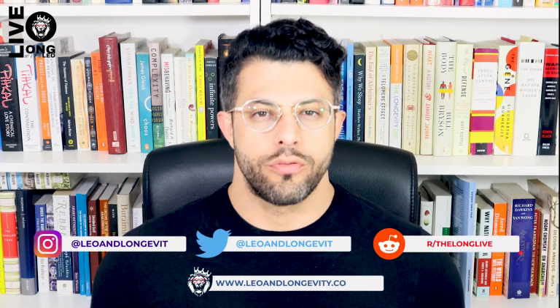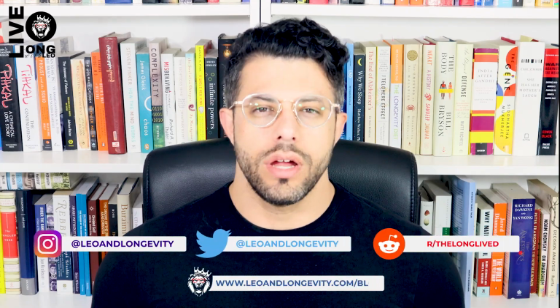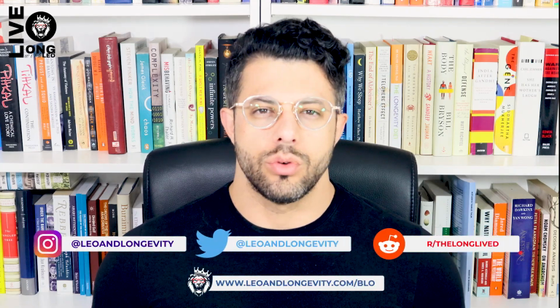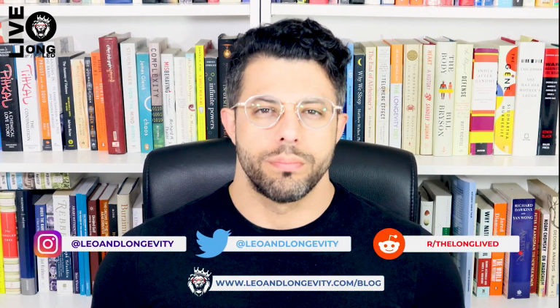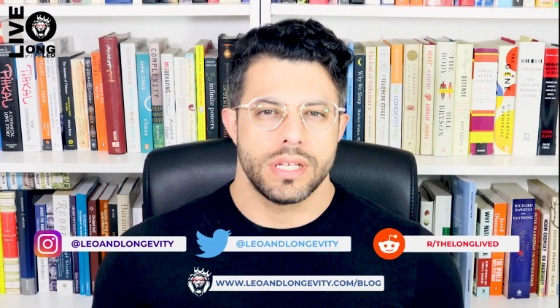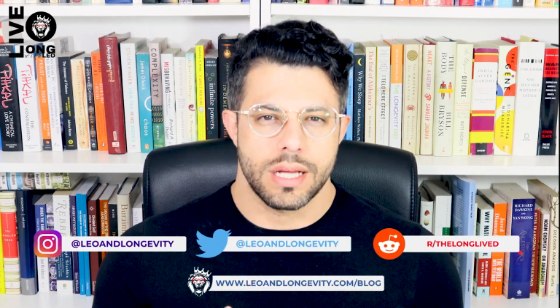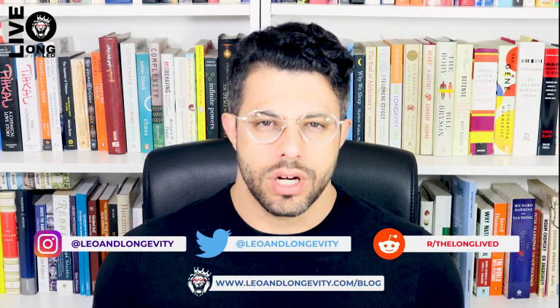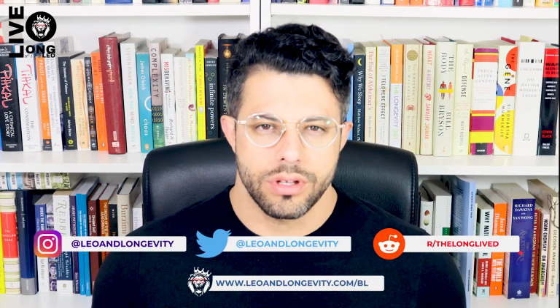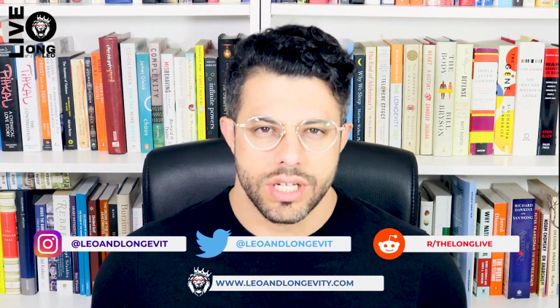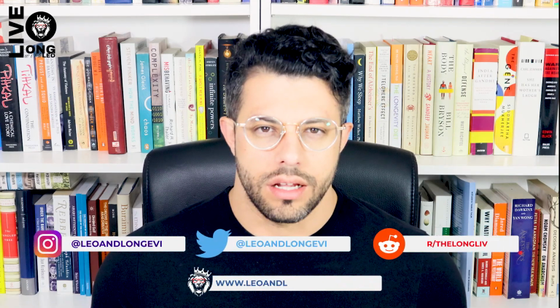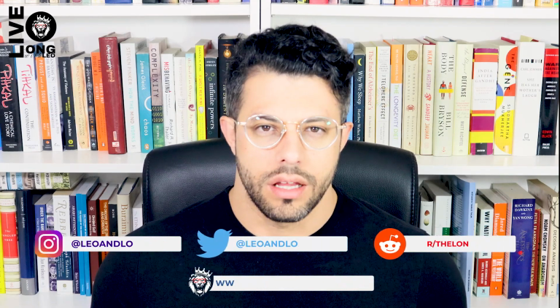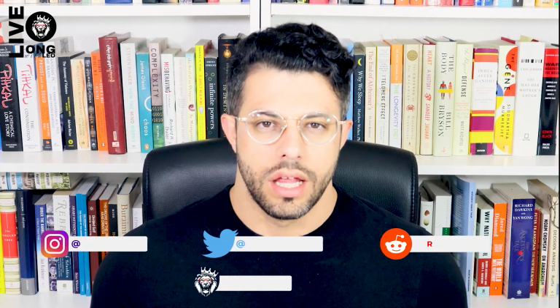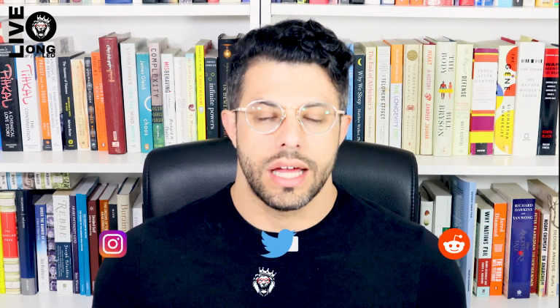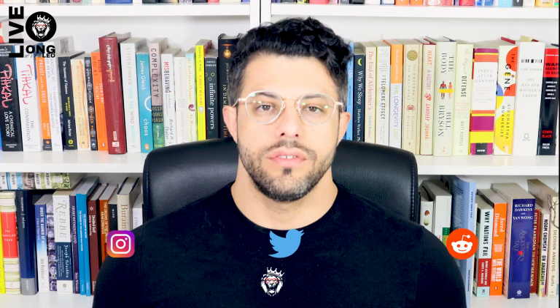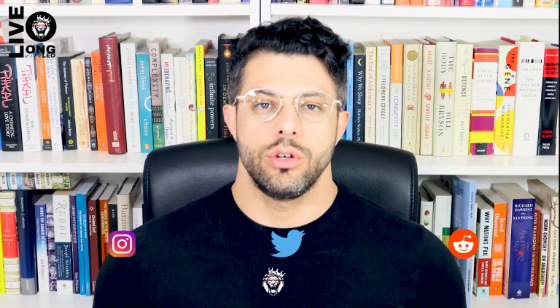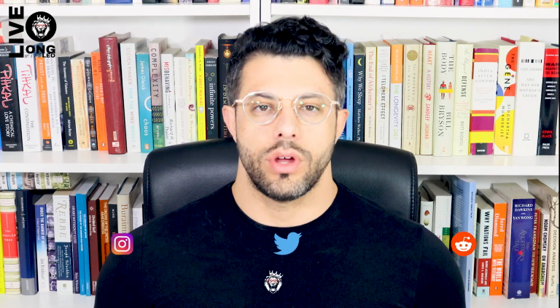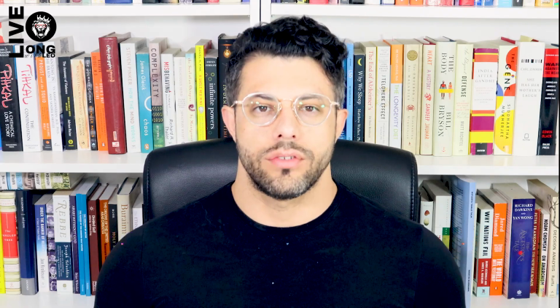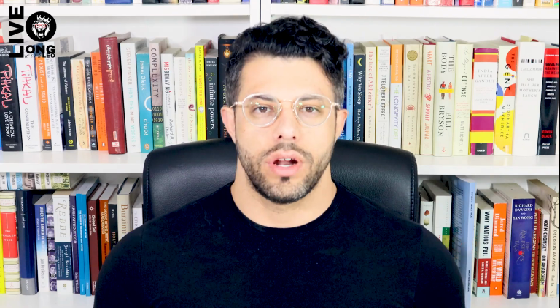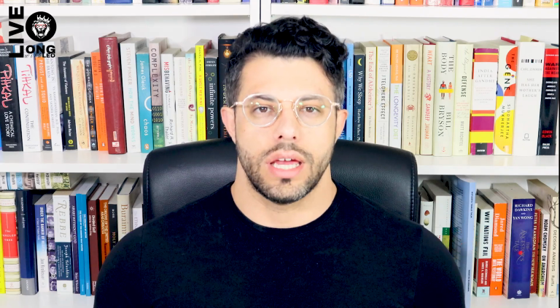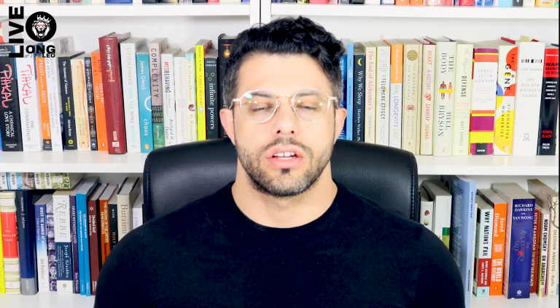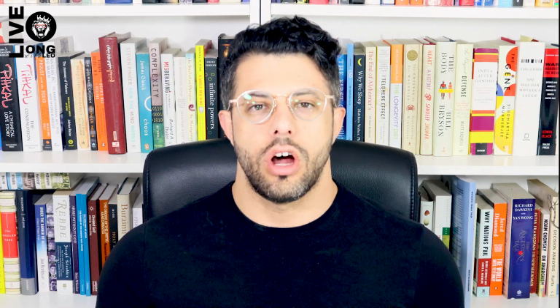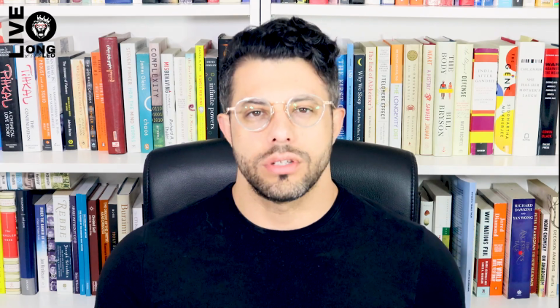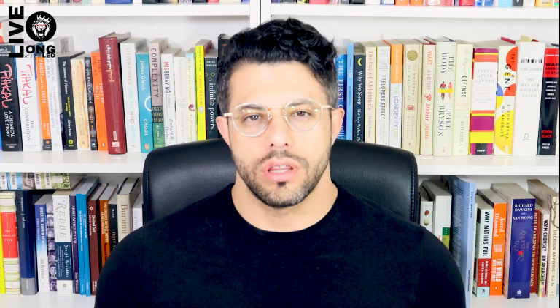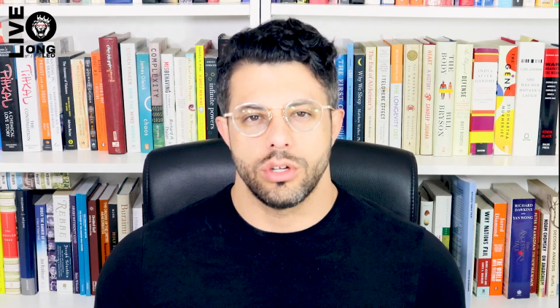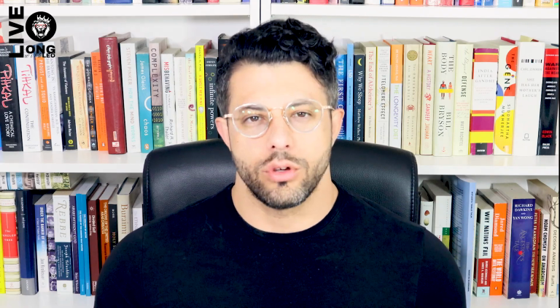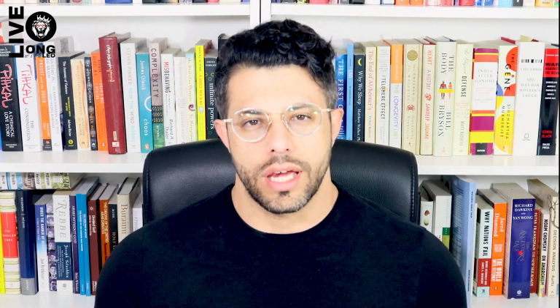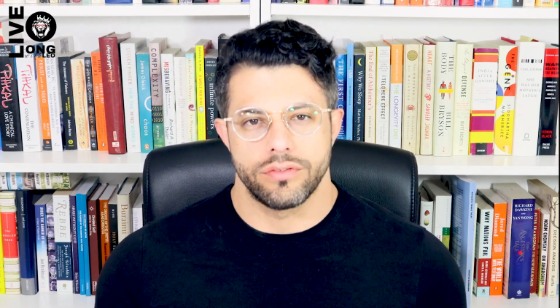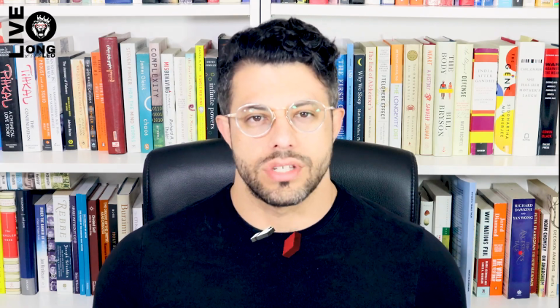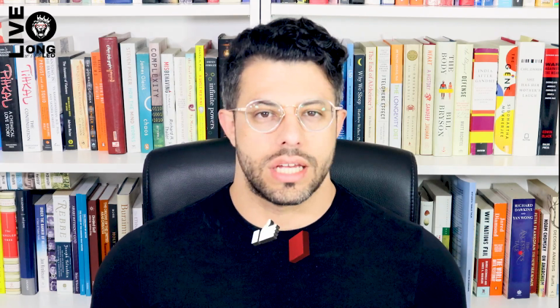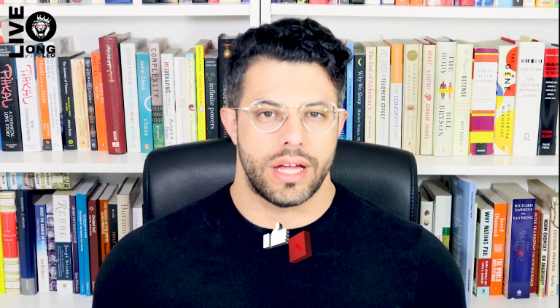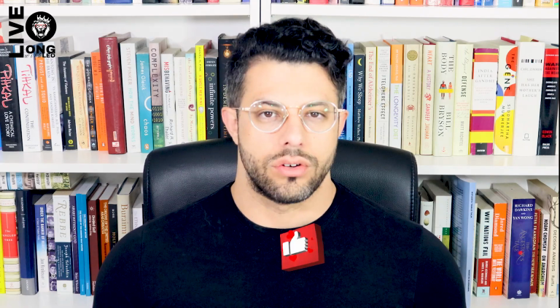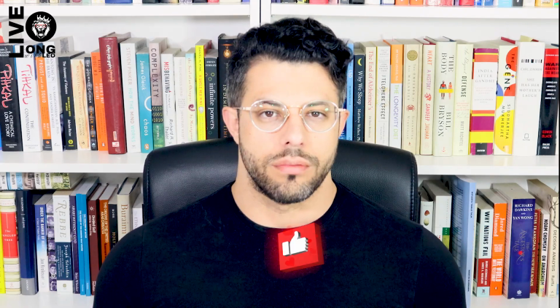Before I do, please subscribe to the channel, like the video if you haven't already, and comment on the video if you can, for the sake of the algorithm.